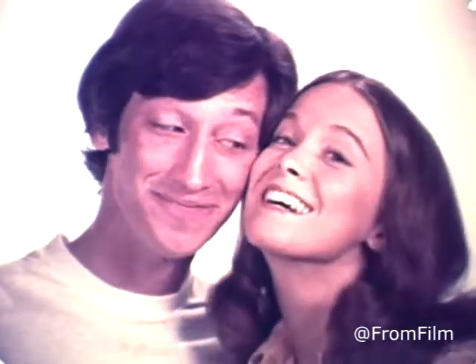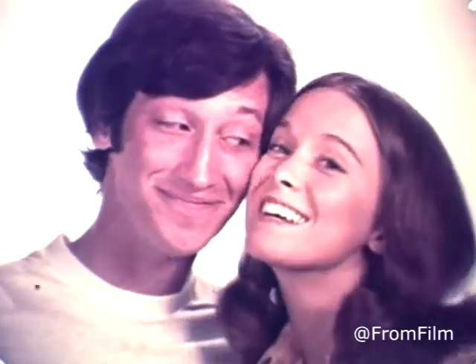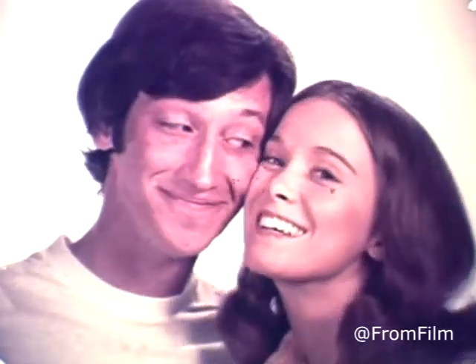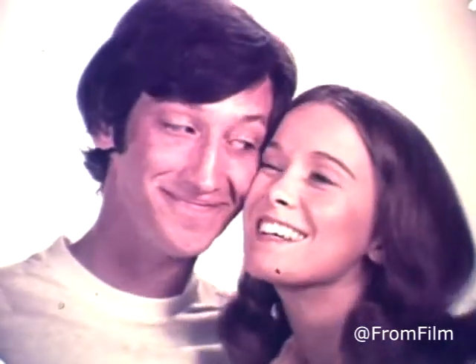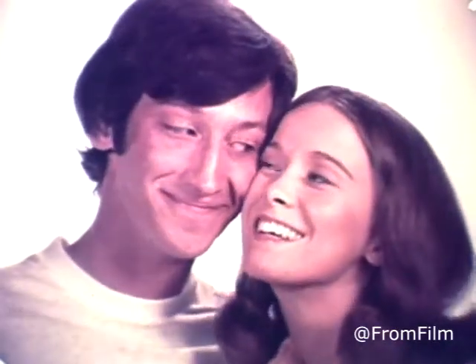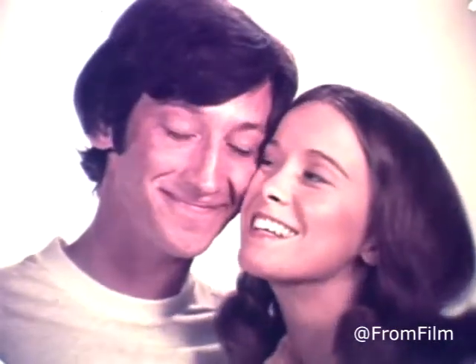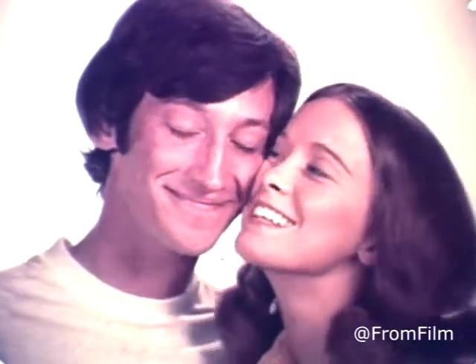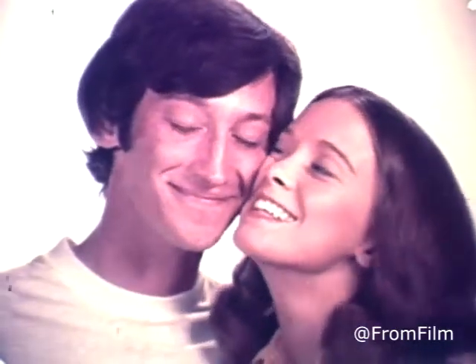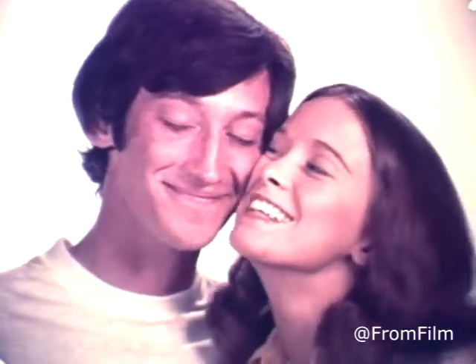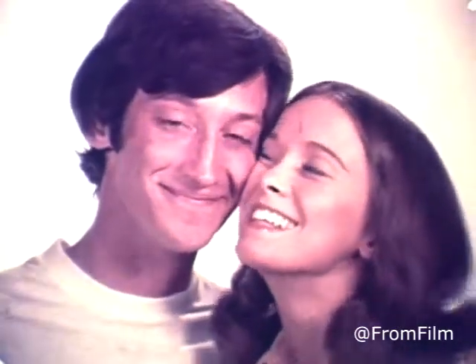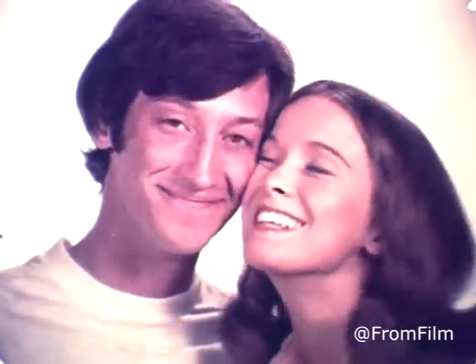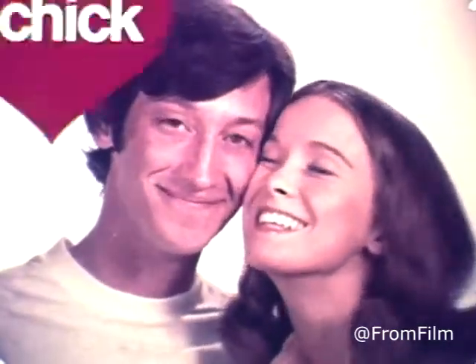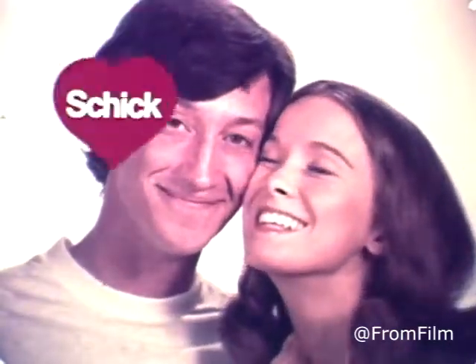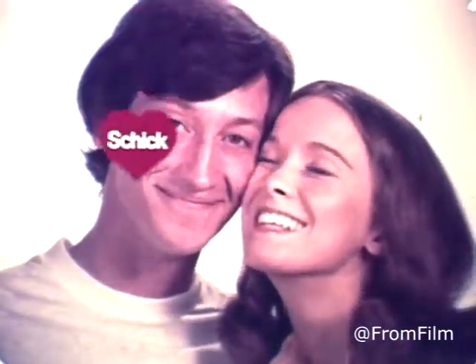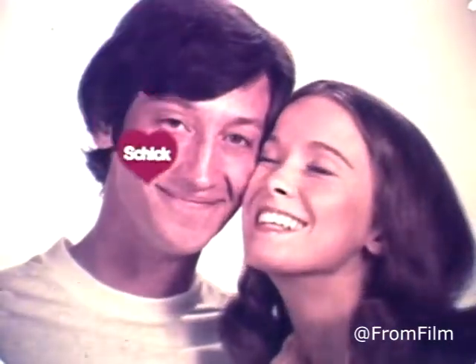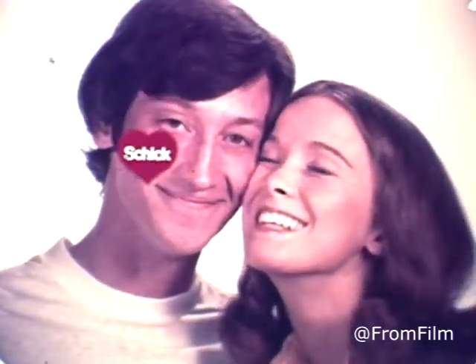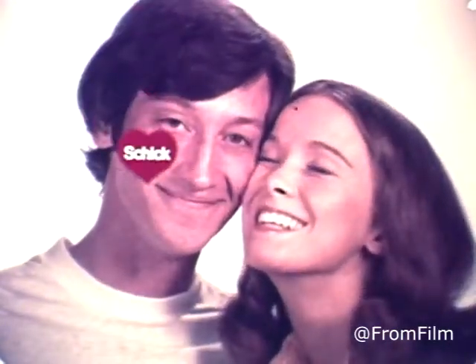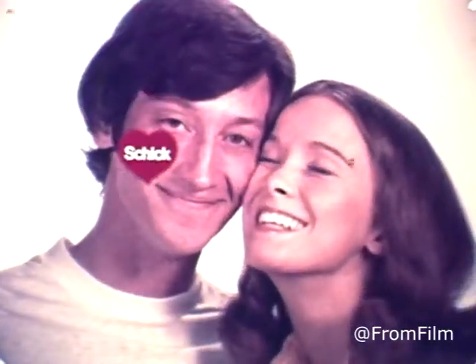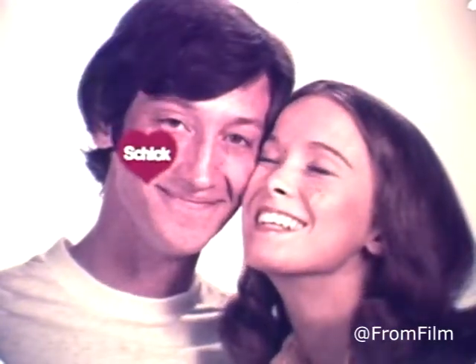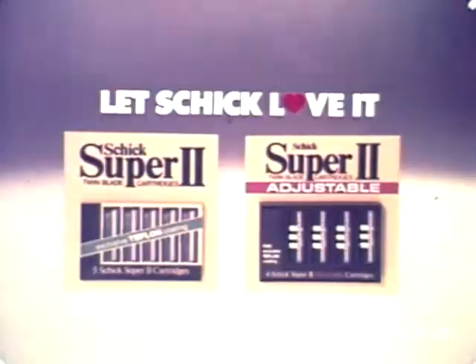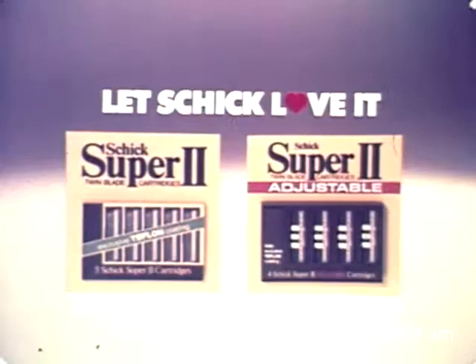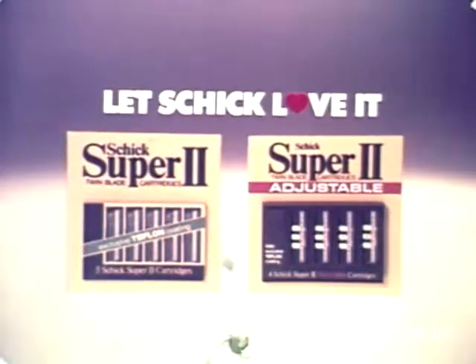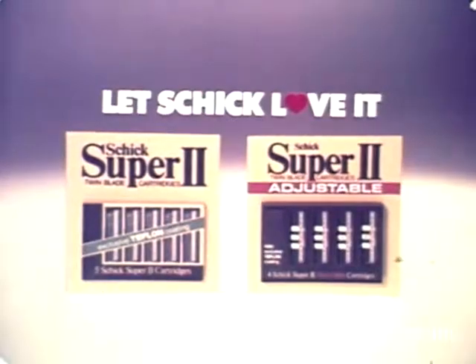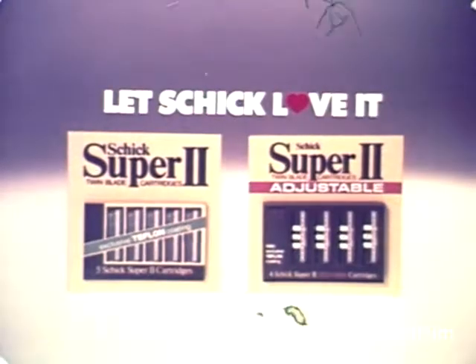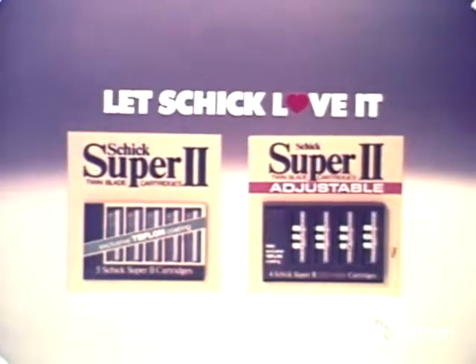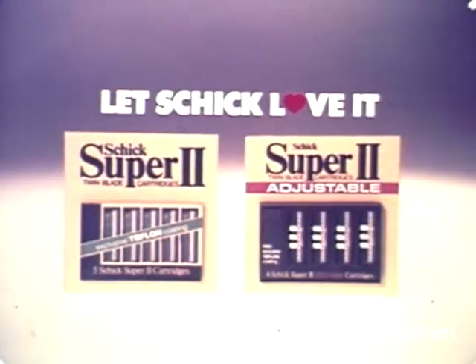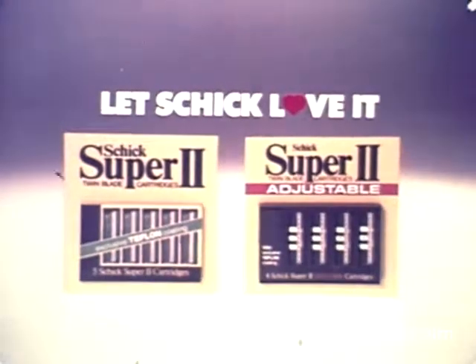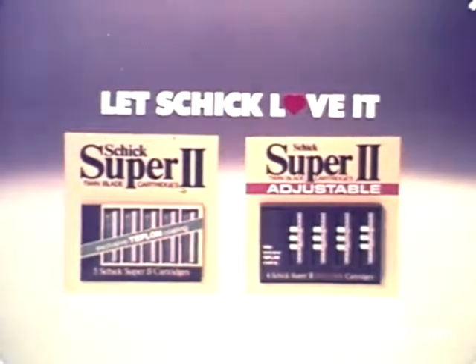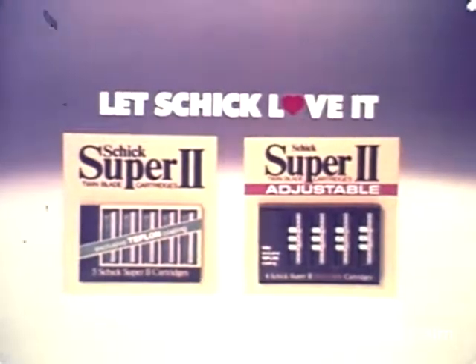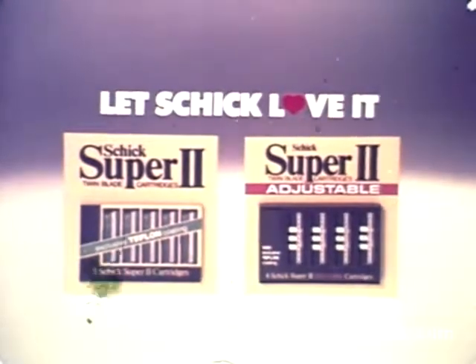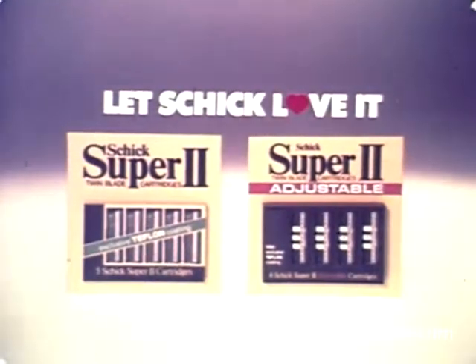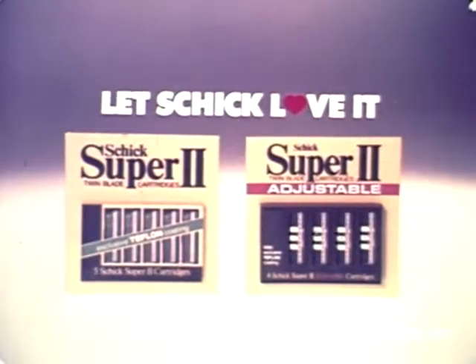It's your face. Let's Schick. Love it. Schick Super 2 — regular or adjustable.